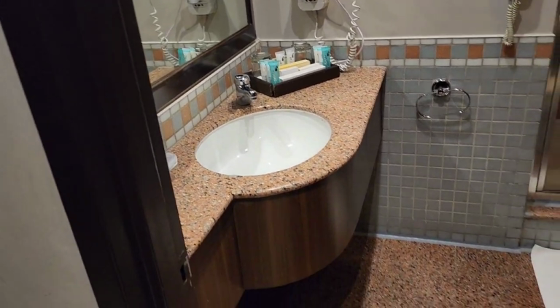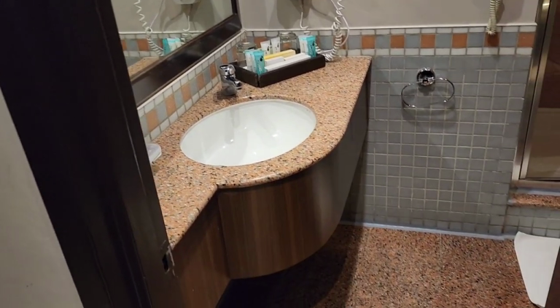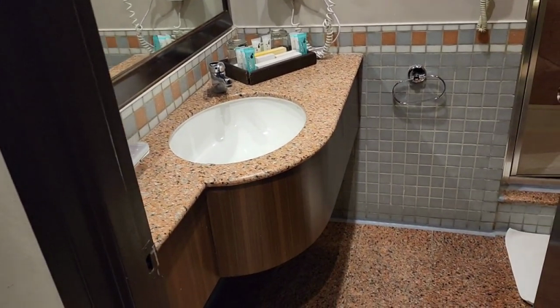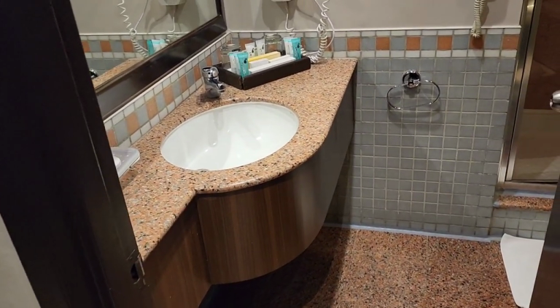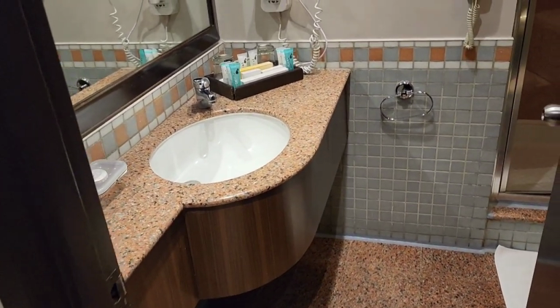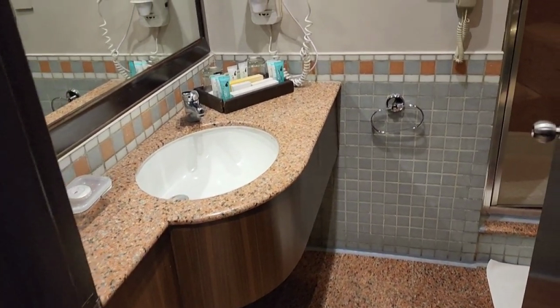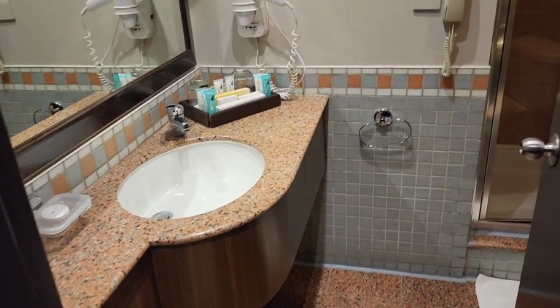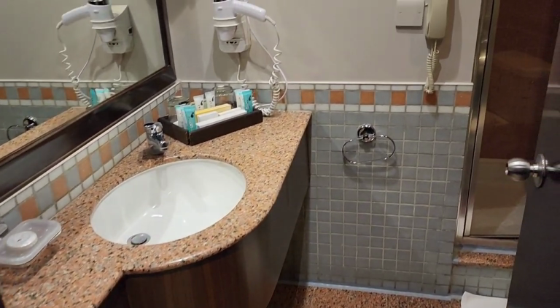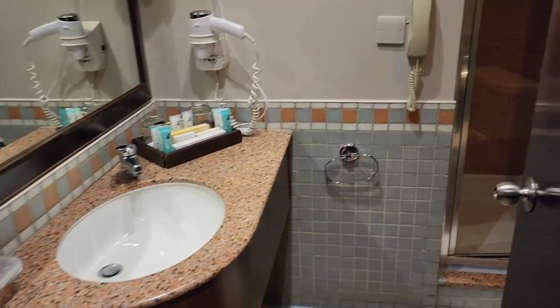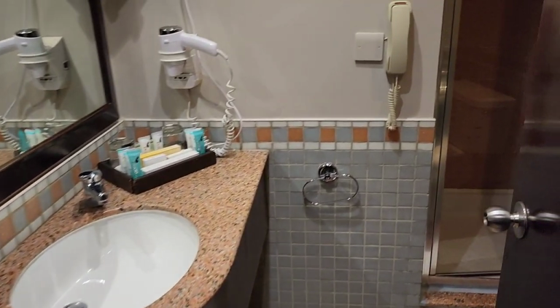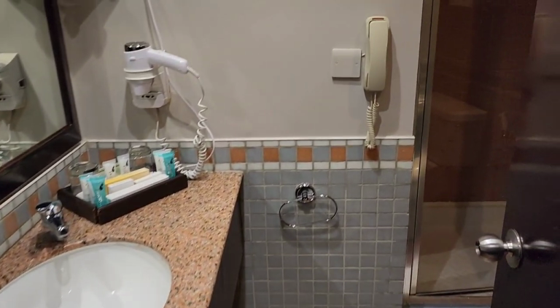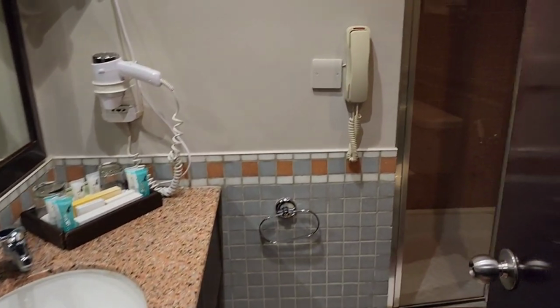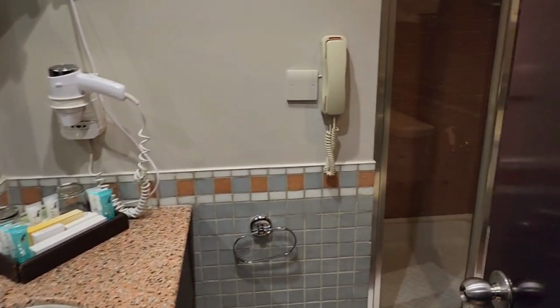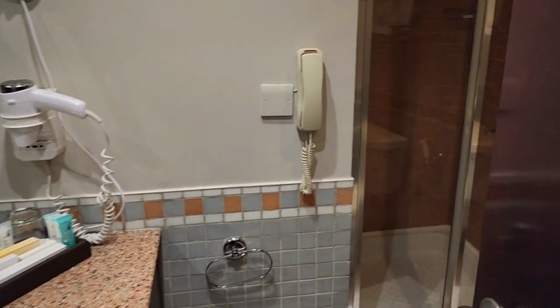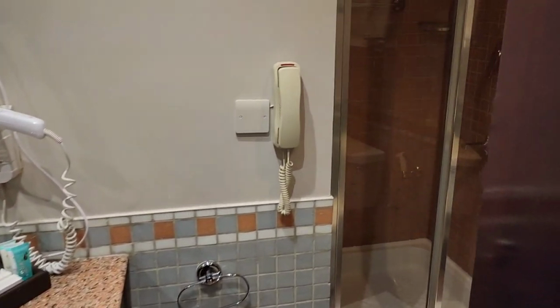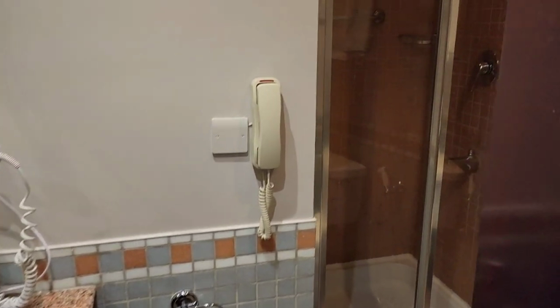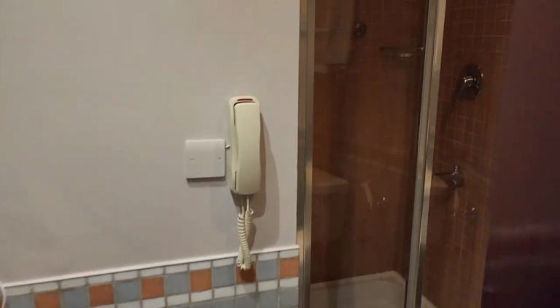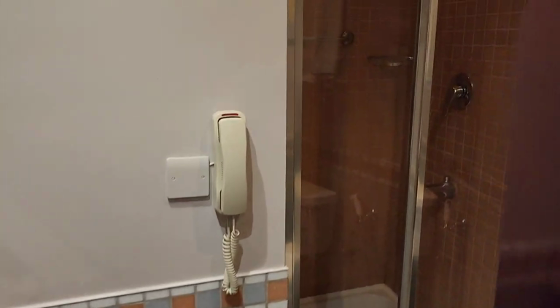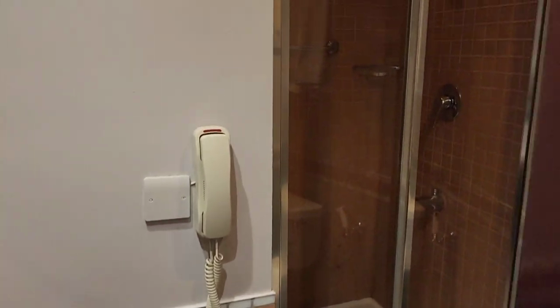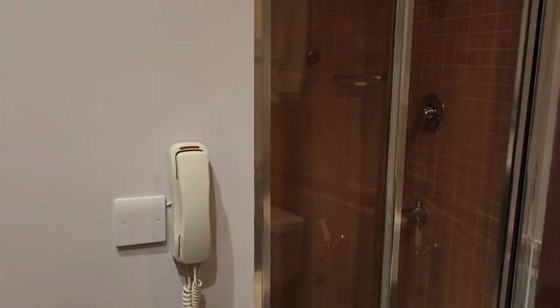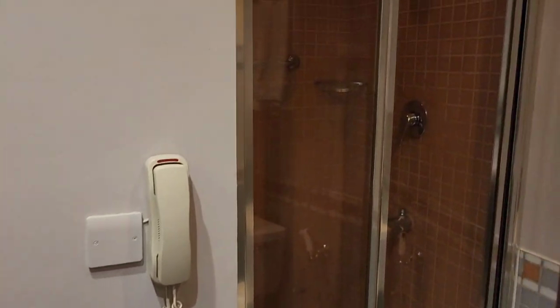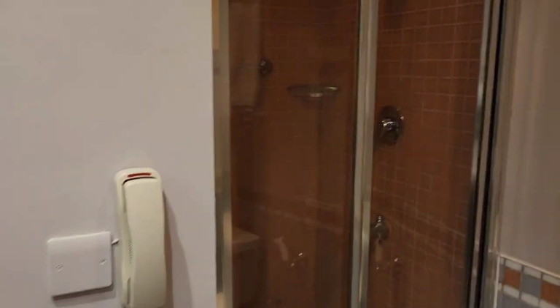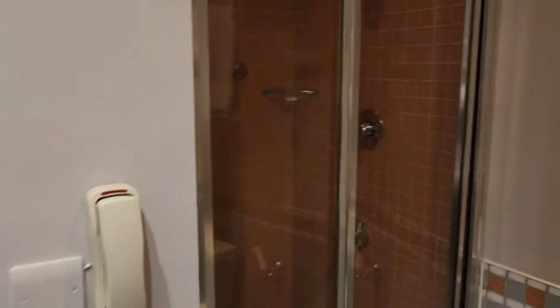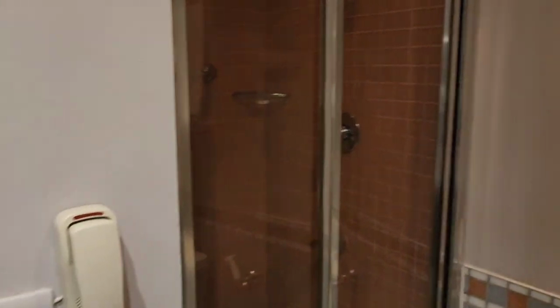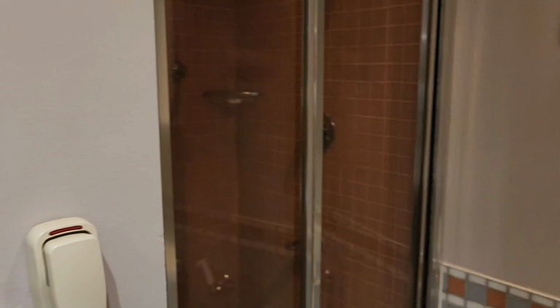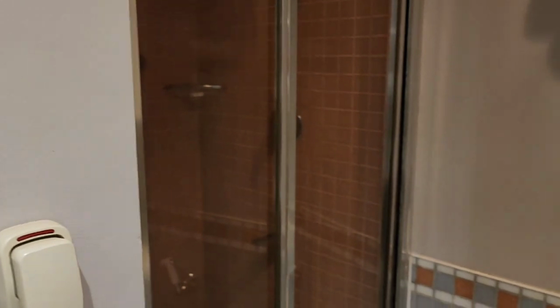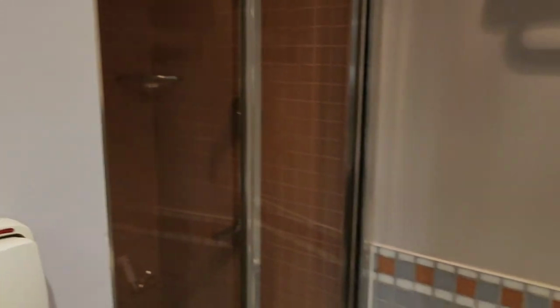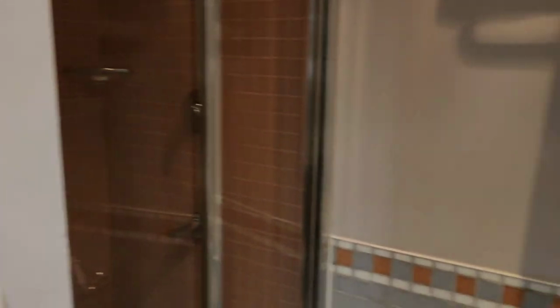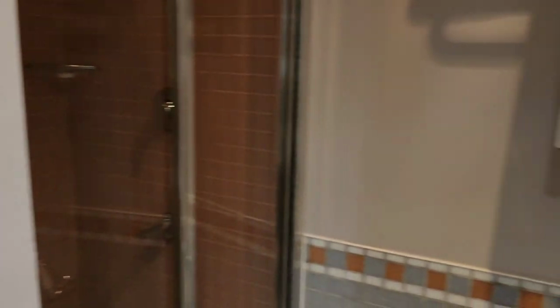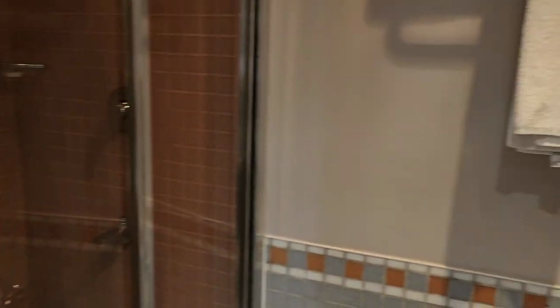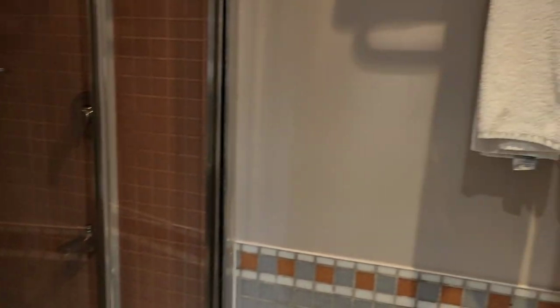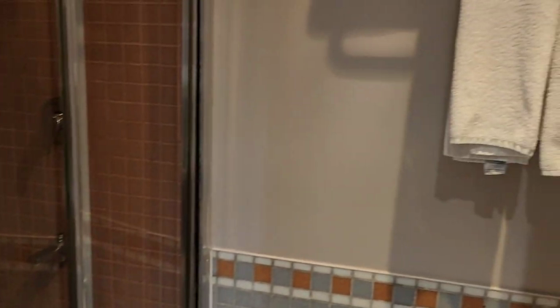This is the bathroom, and this is the shower area.